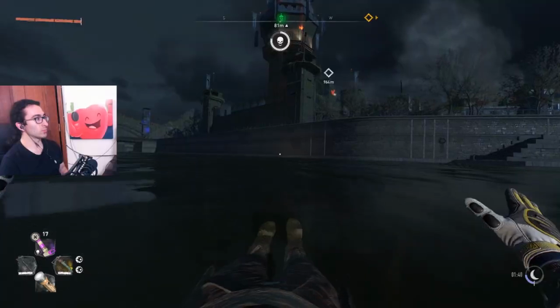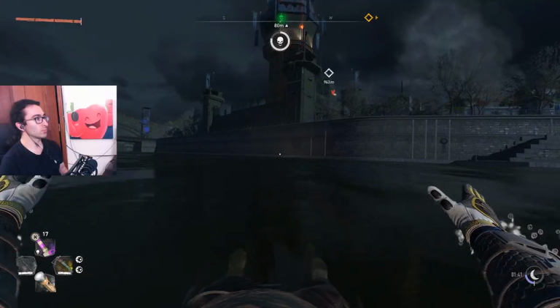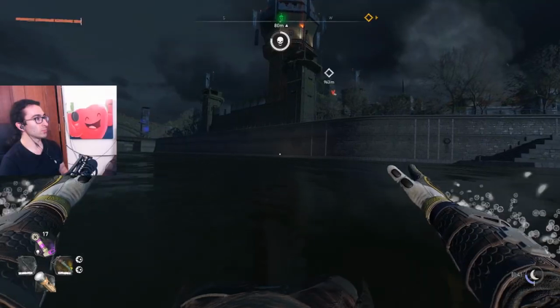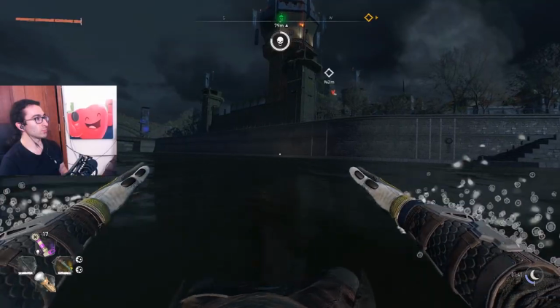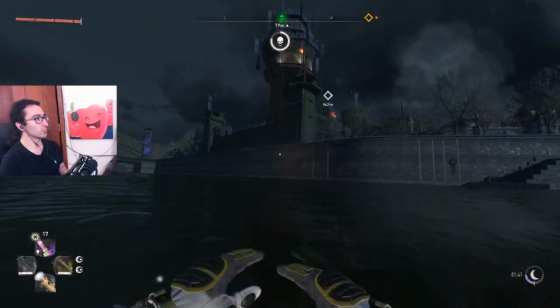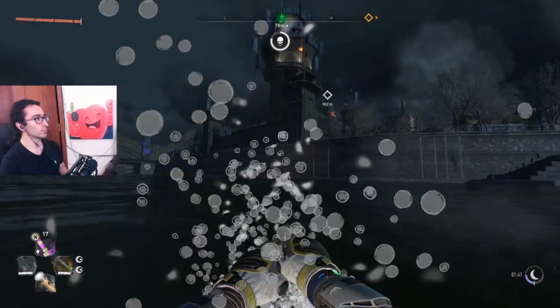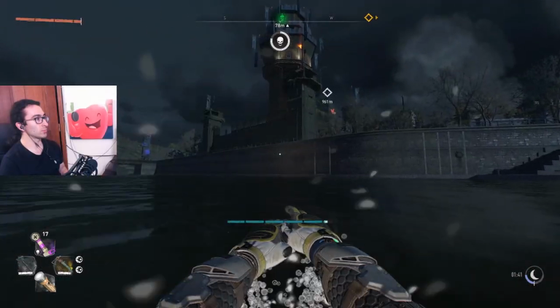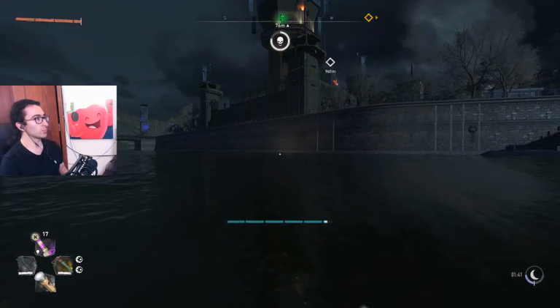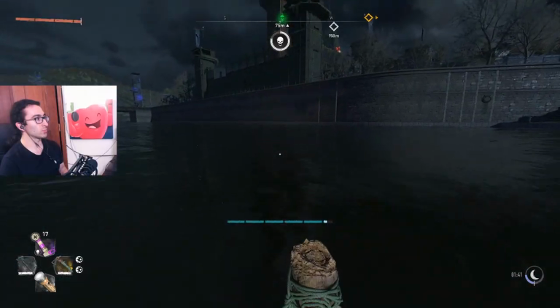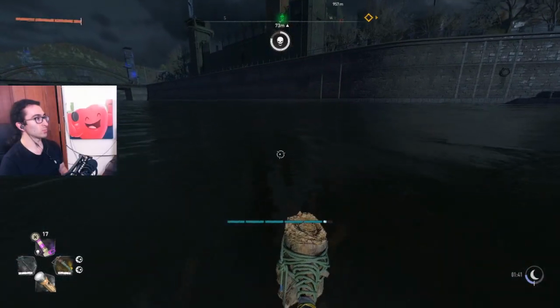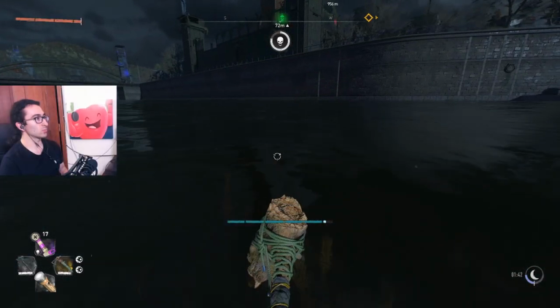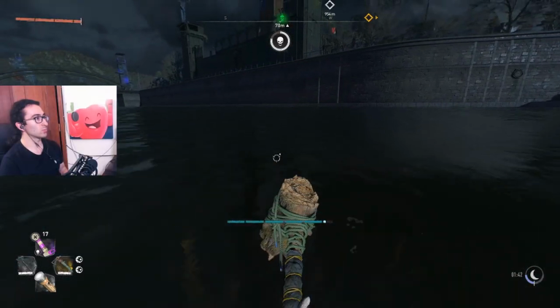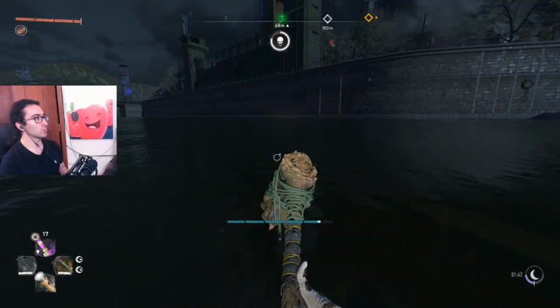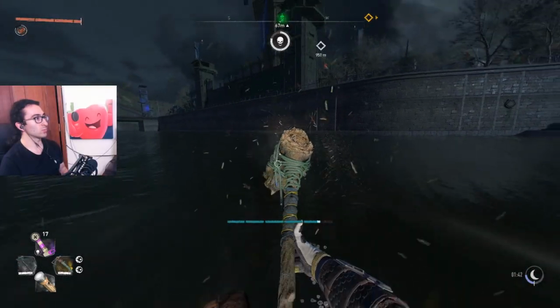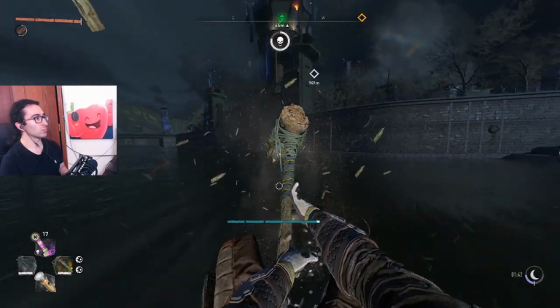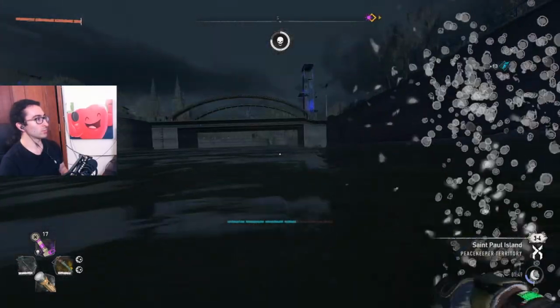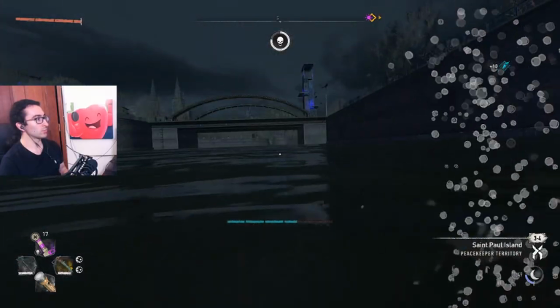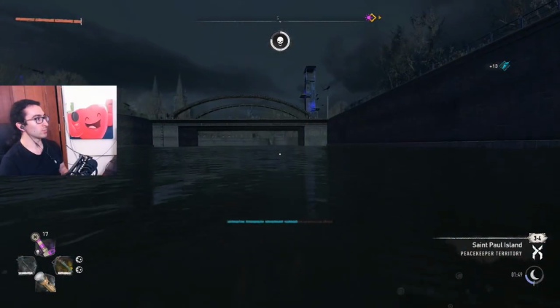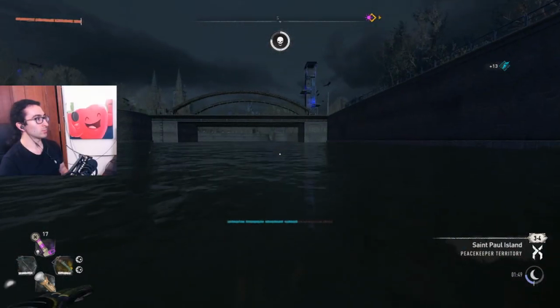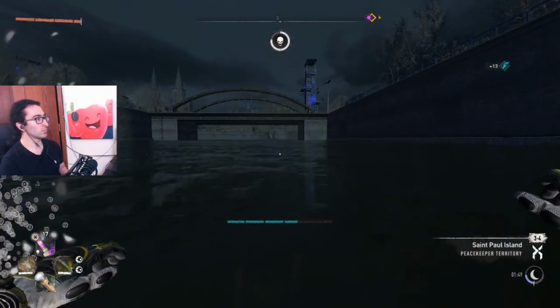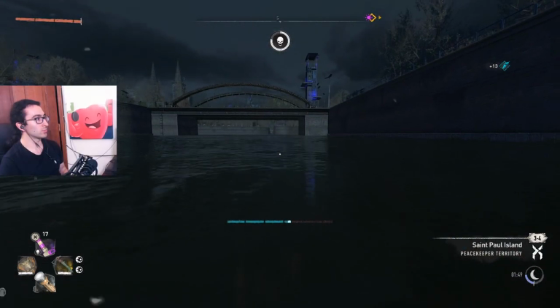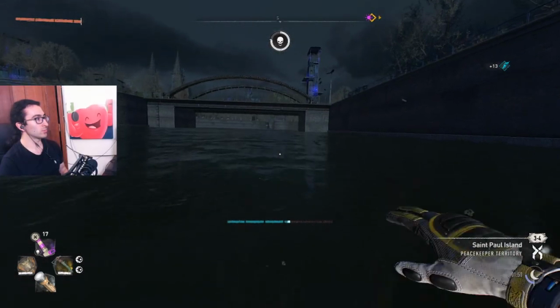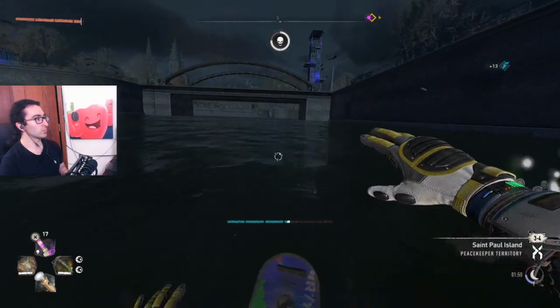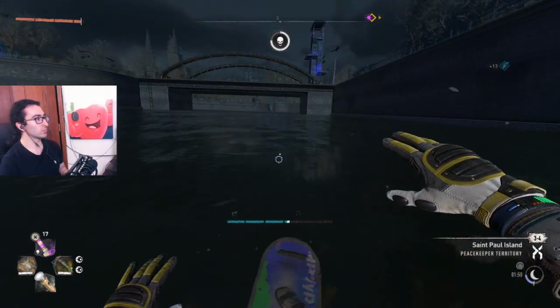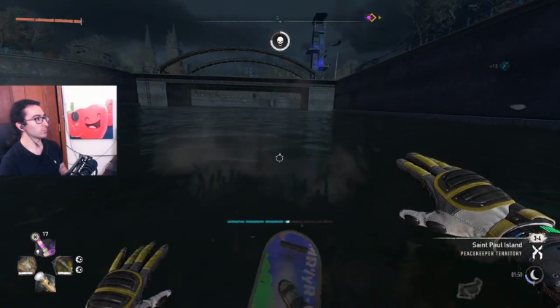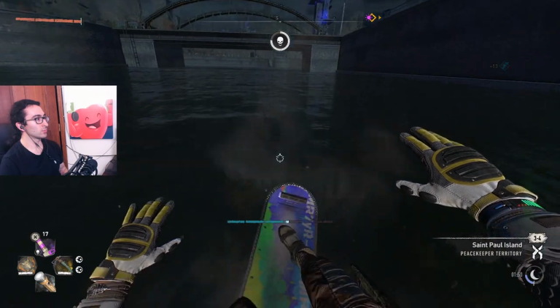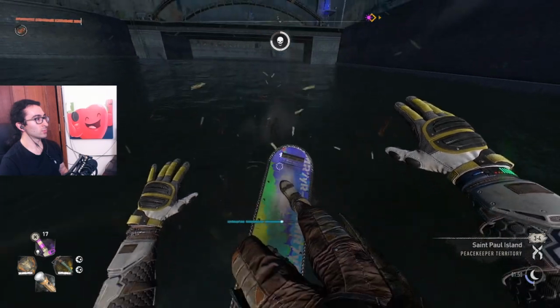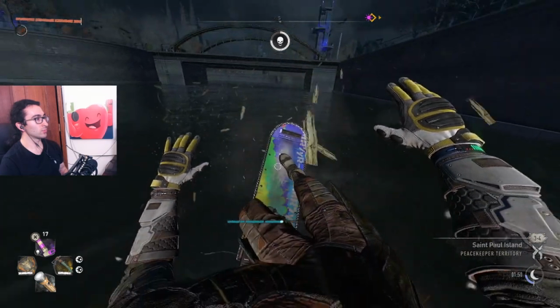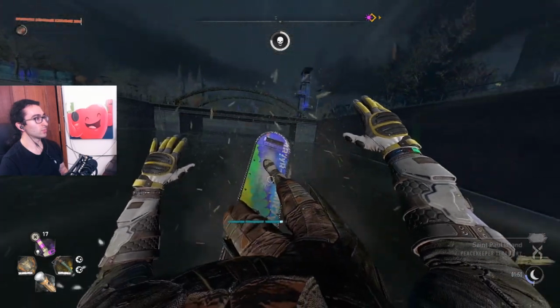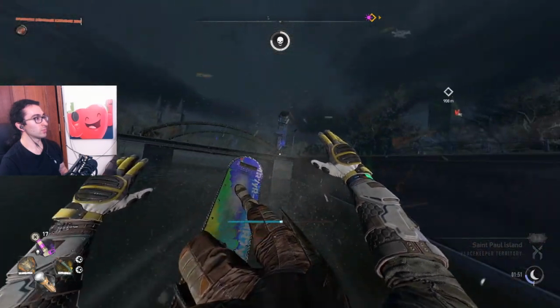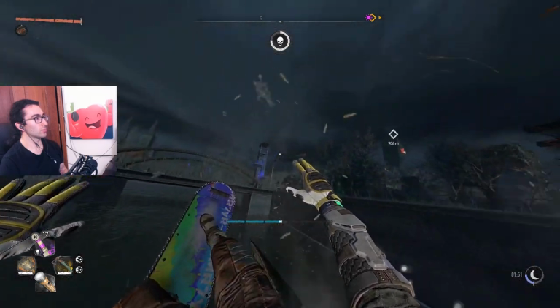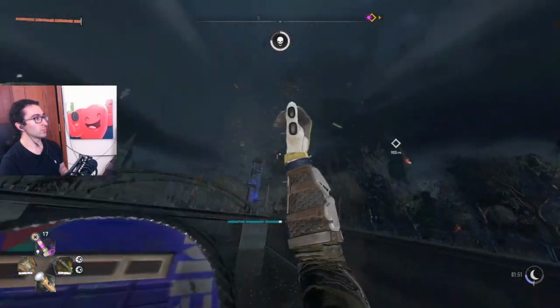You can use your broom to fly off the water, although it's hard to do this every time, so another fast method to leave the water is to open up your hoverboard and then use your broom.